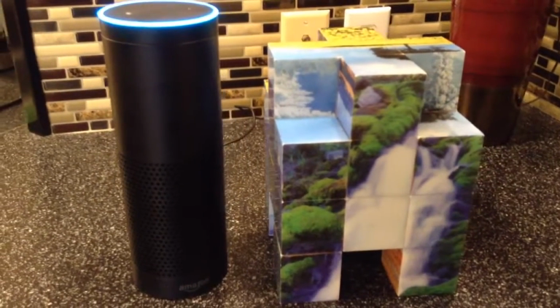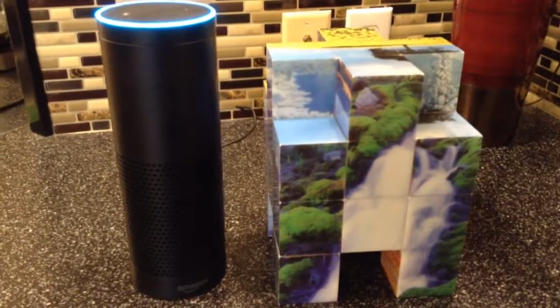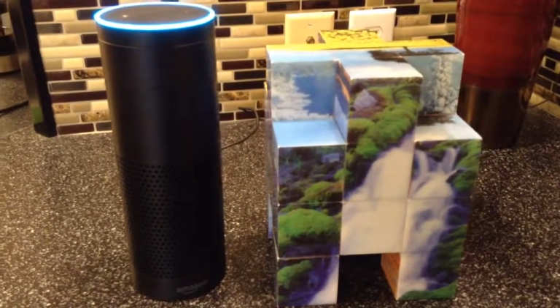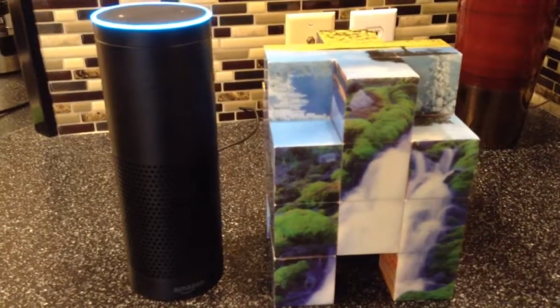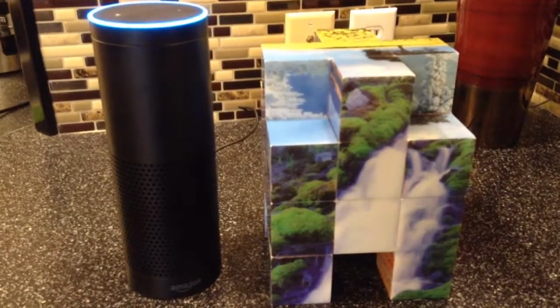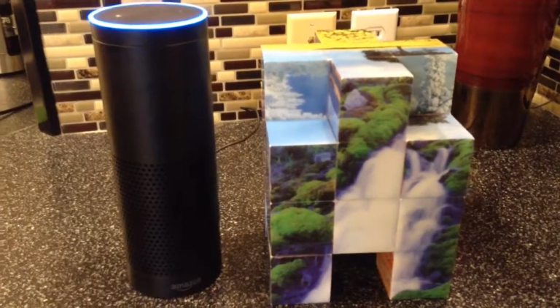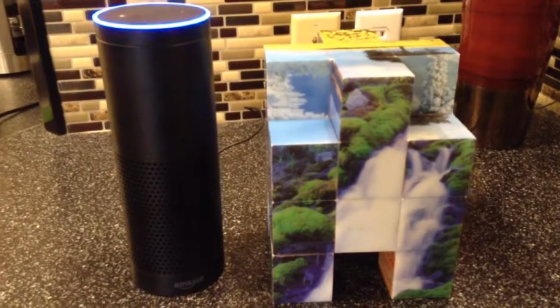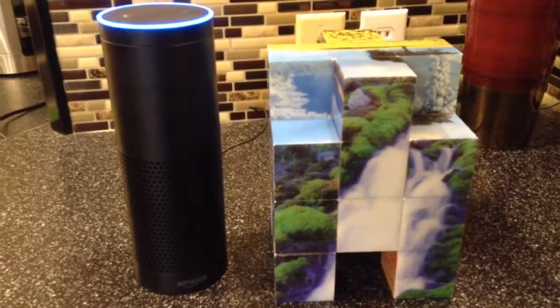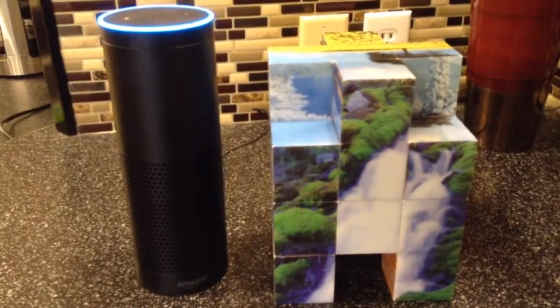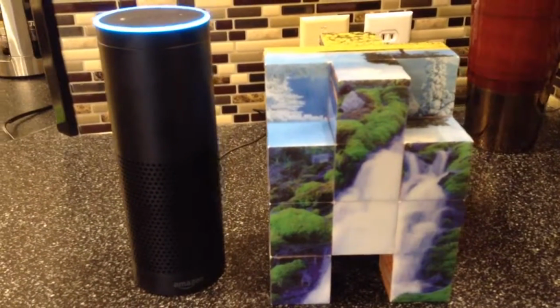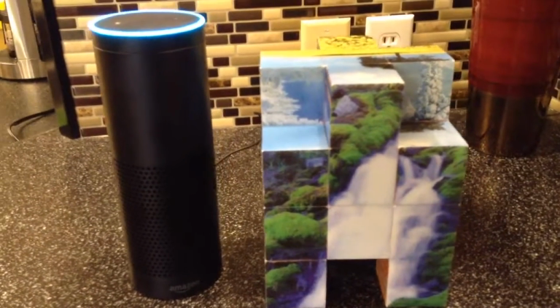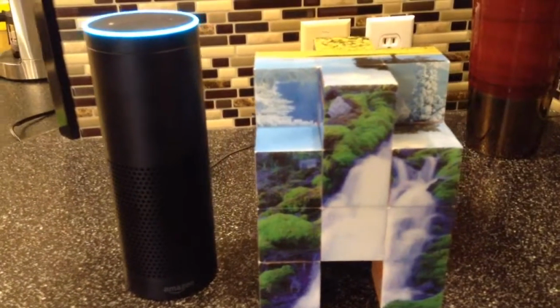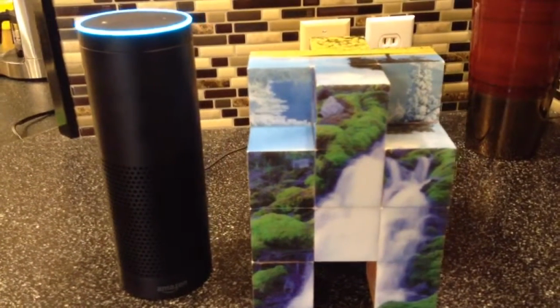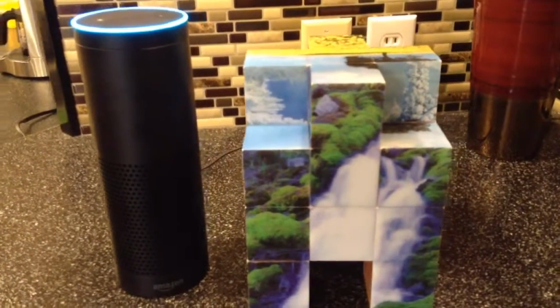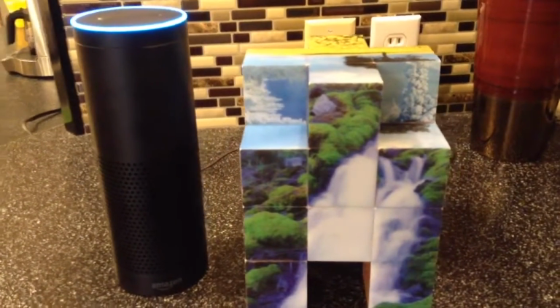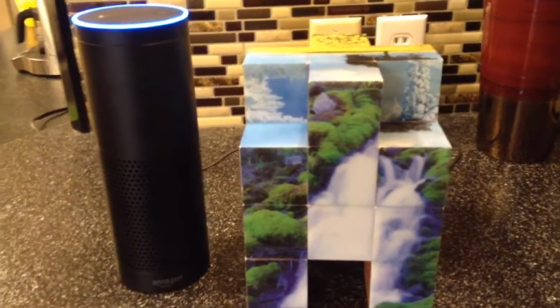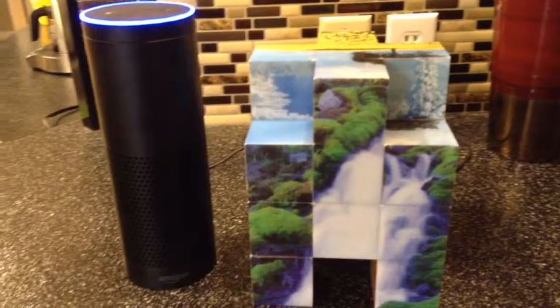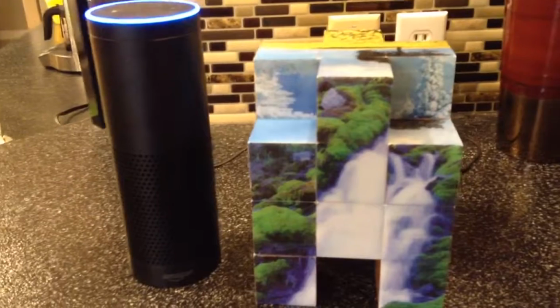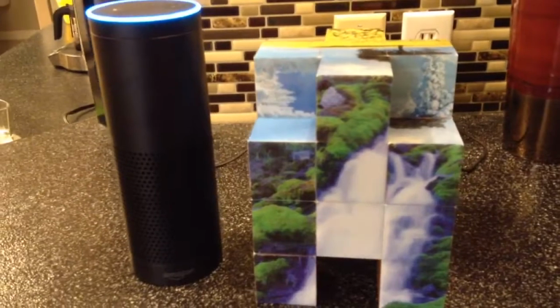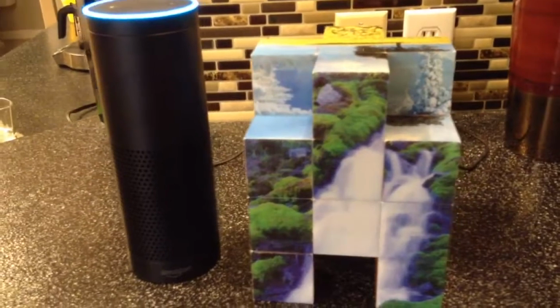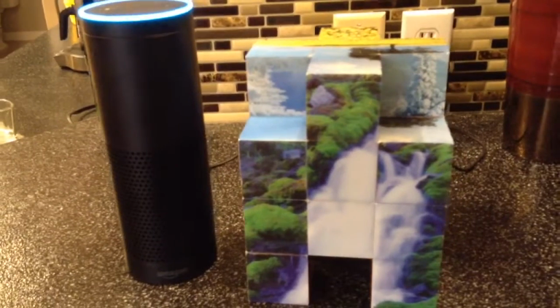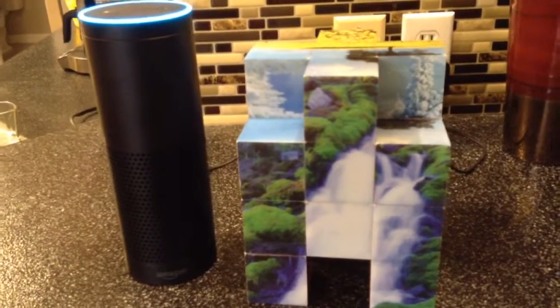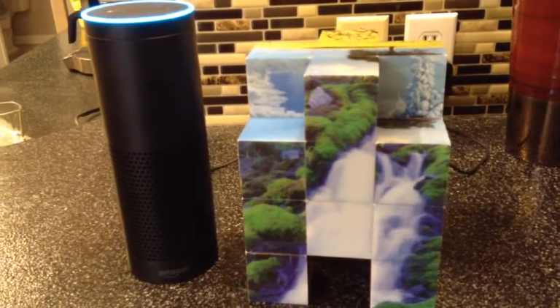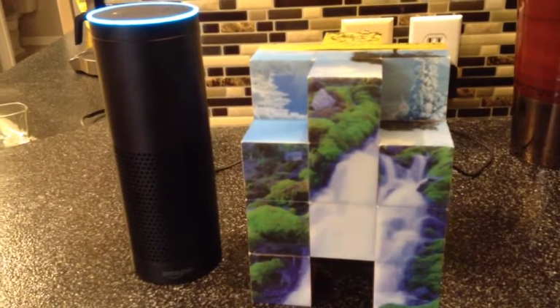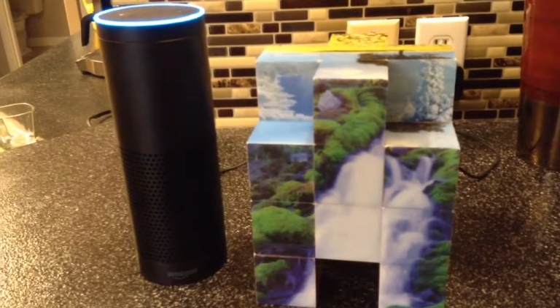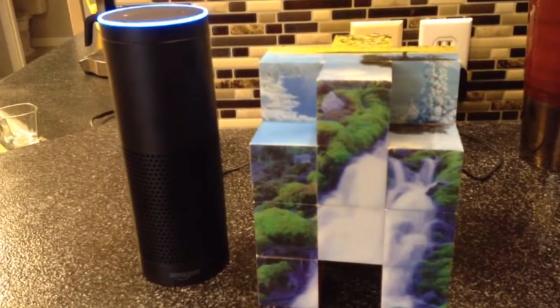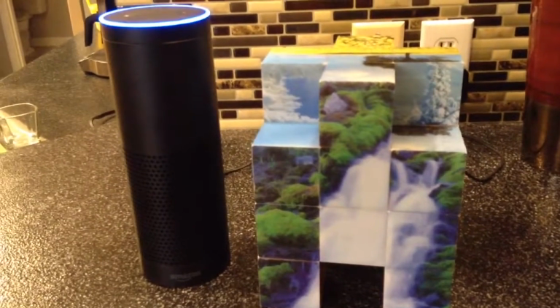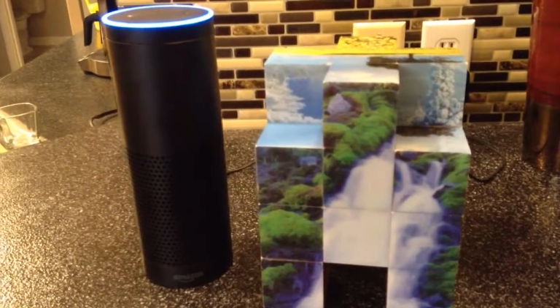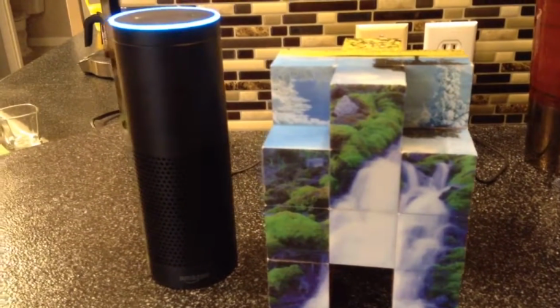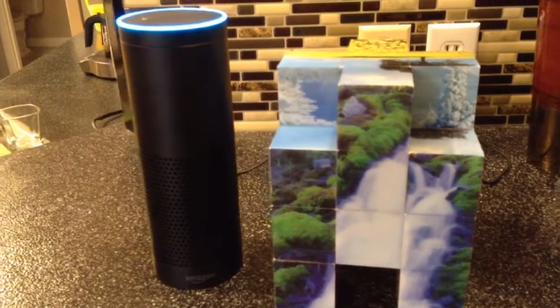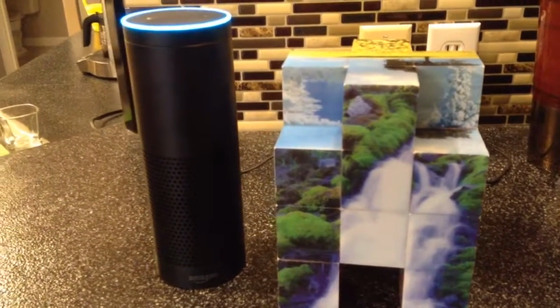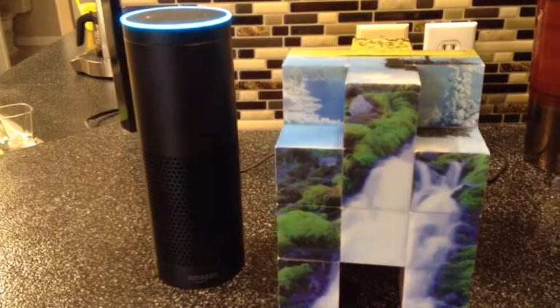Hmm, that's giving me a good idea for a costume. I mean, I've got the glowing light already.